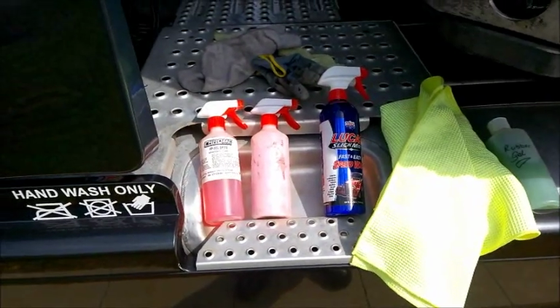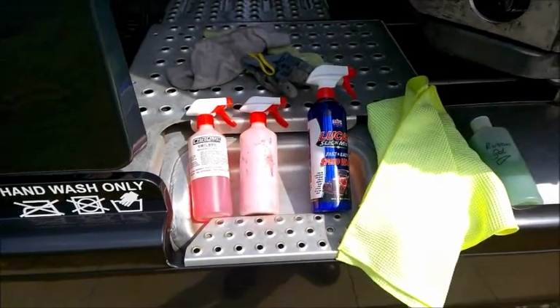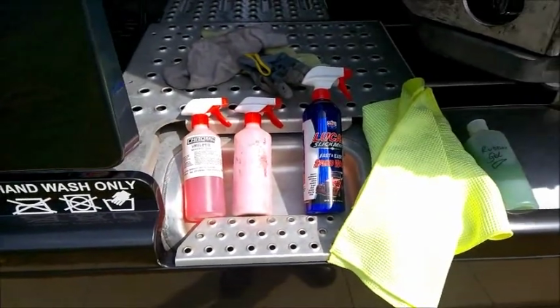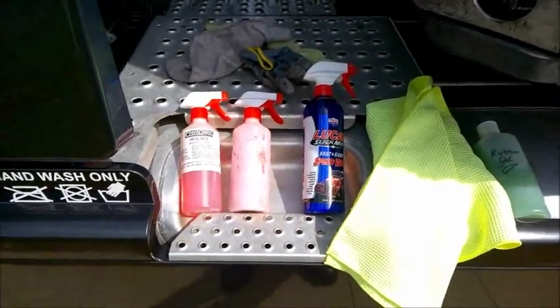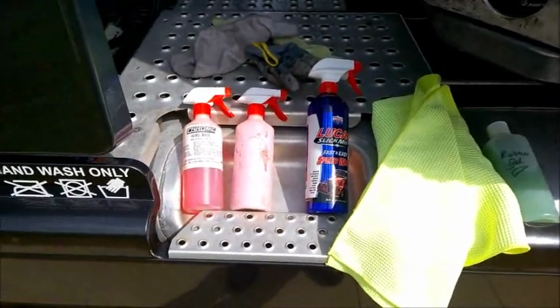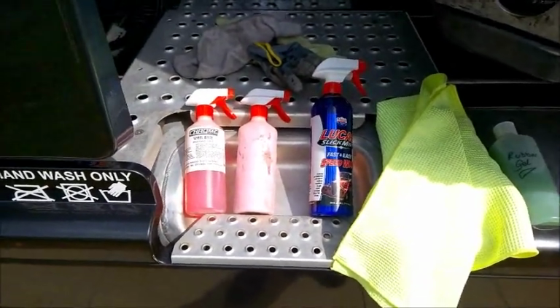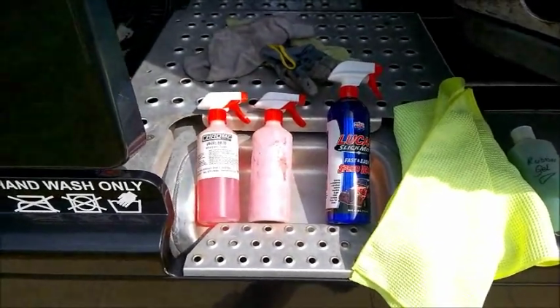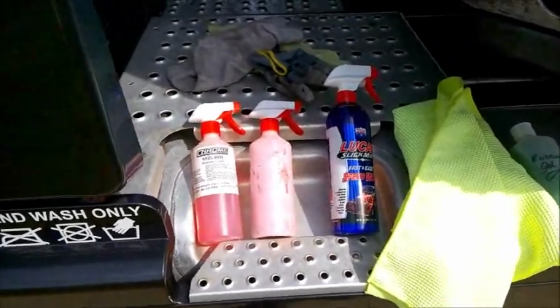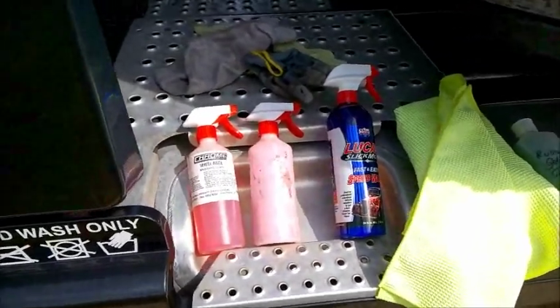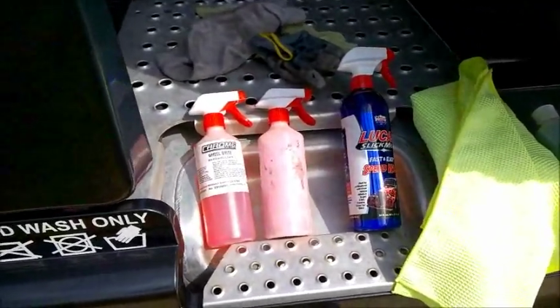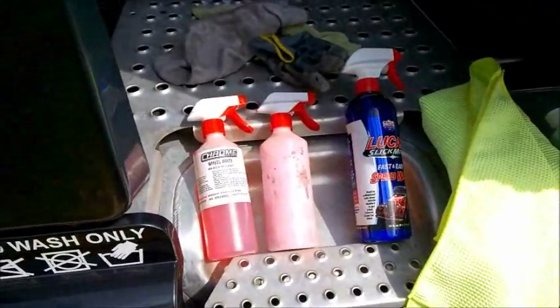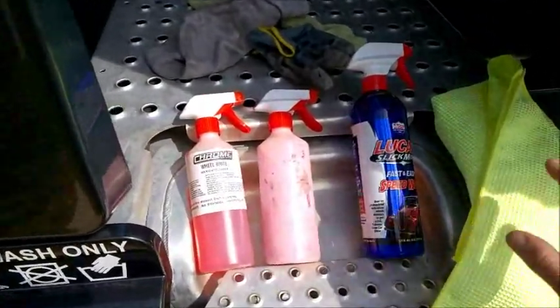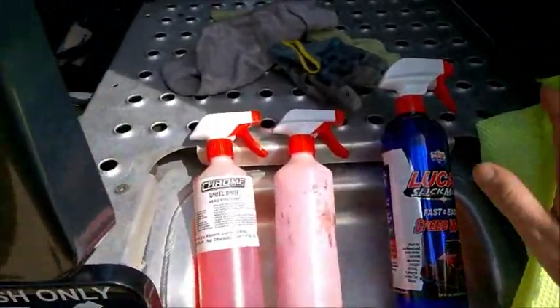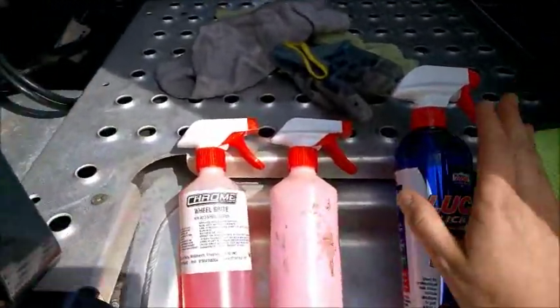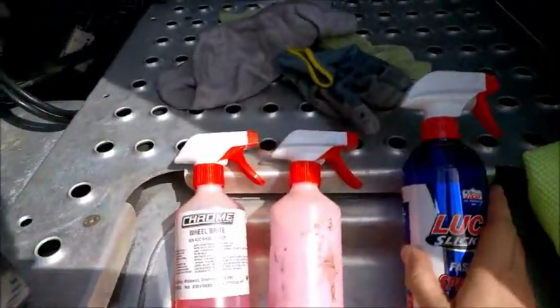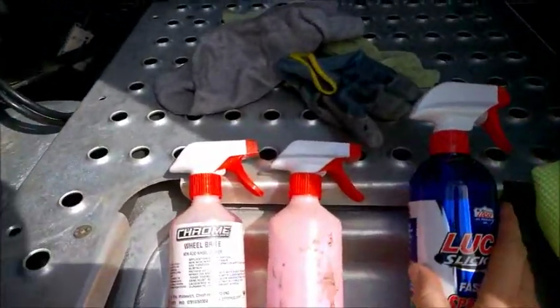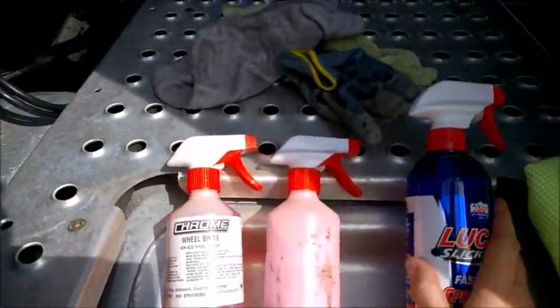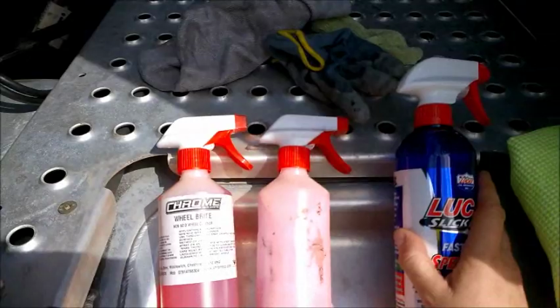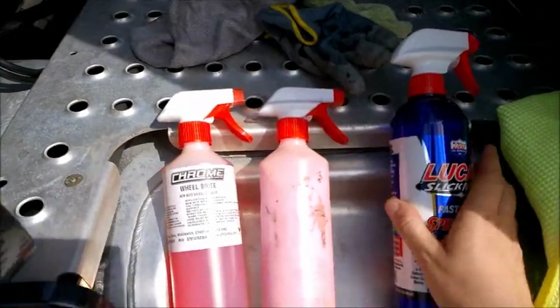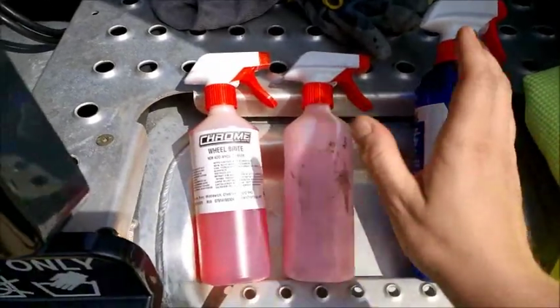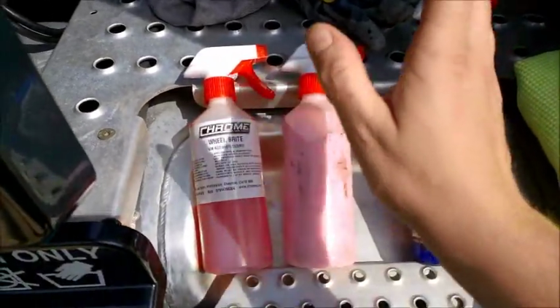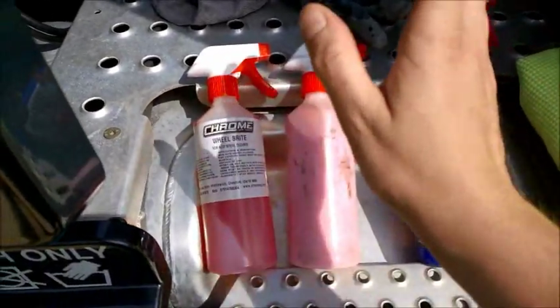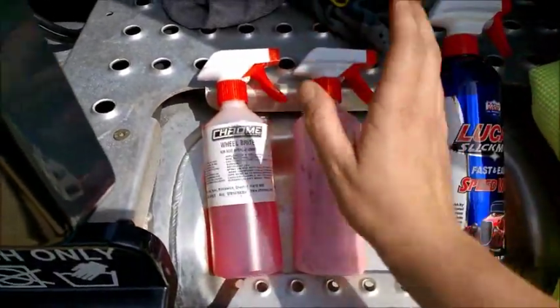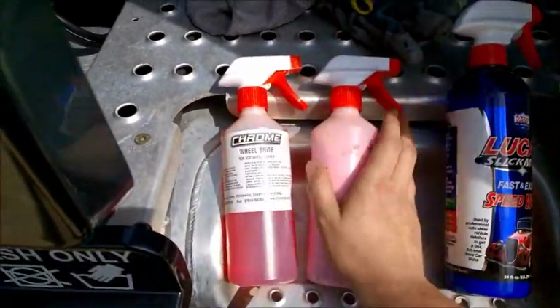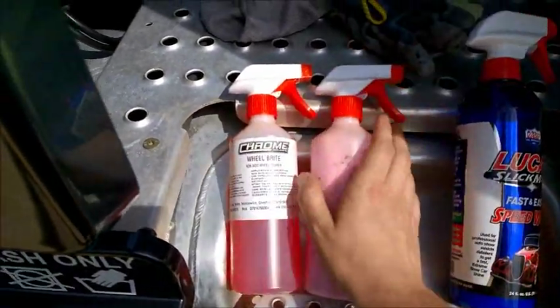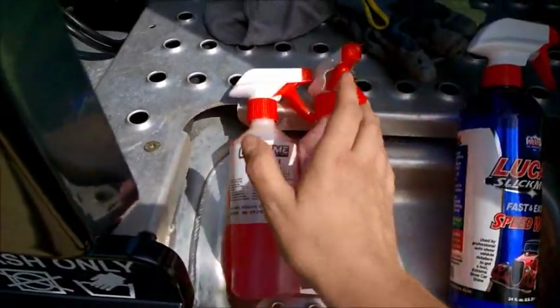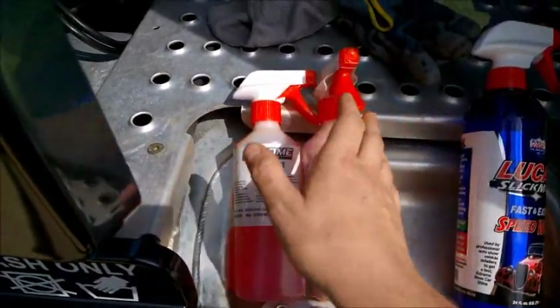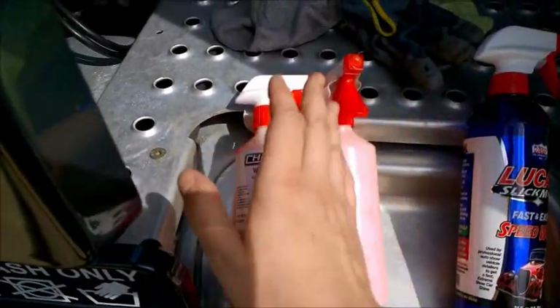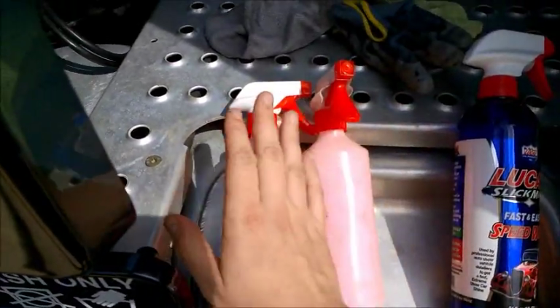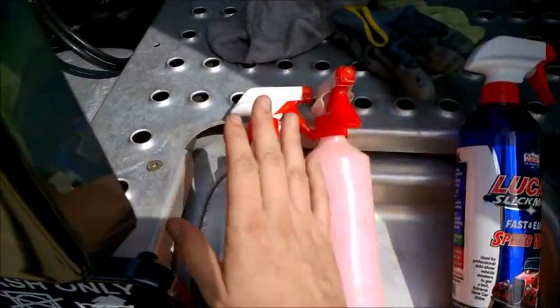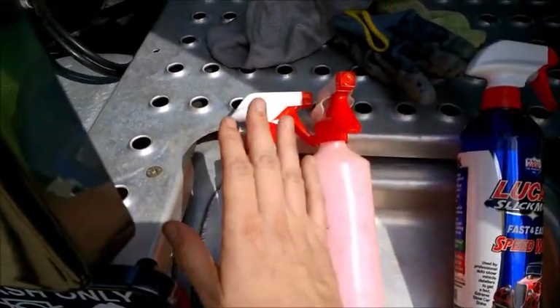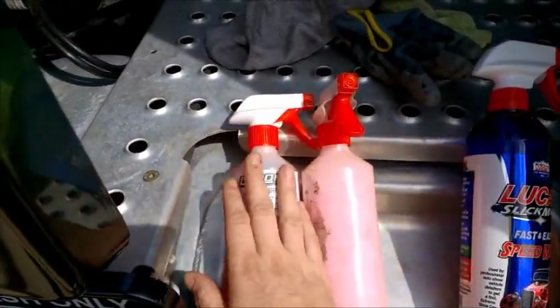So these are the things I use the most: Slick Mist on the bodywork, obviously. Pink and Wheel Brake. Pink is for dash and plastics and stuff.